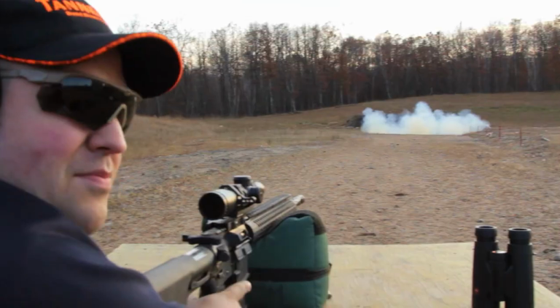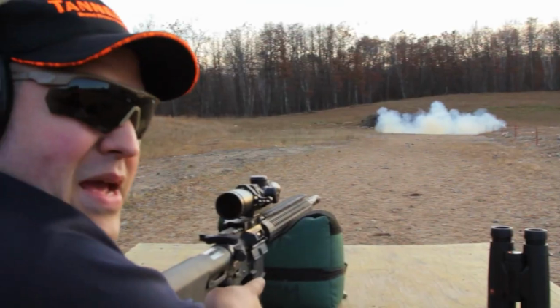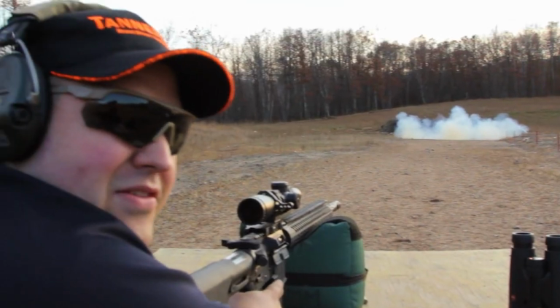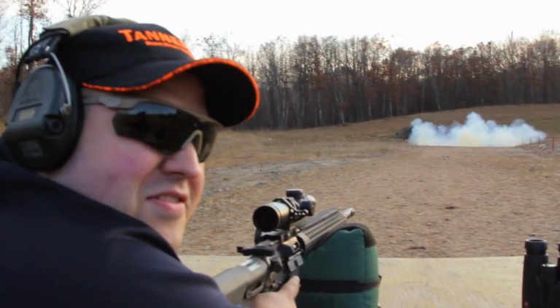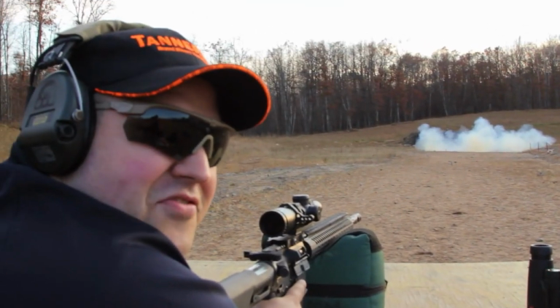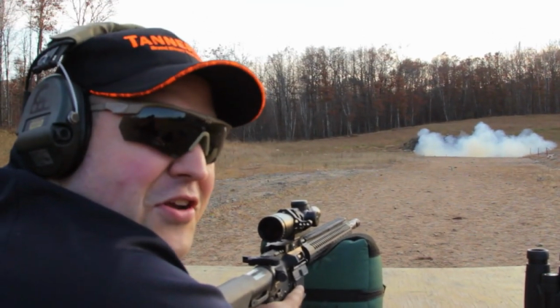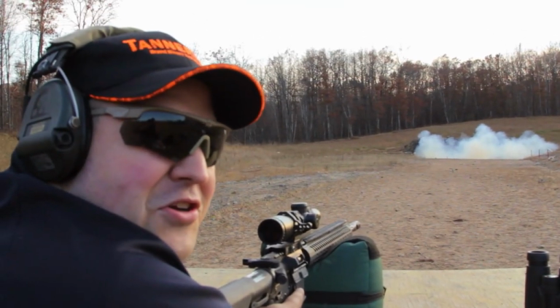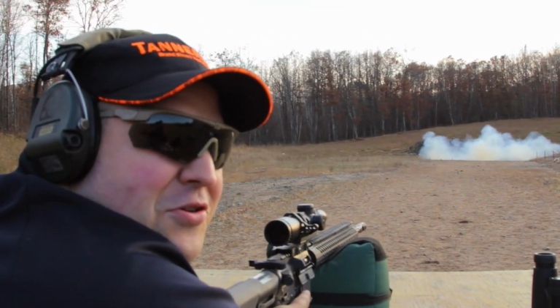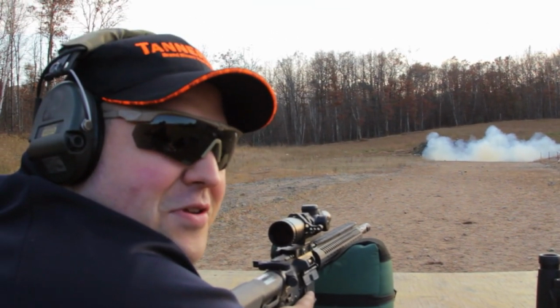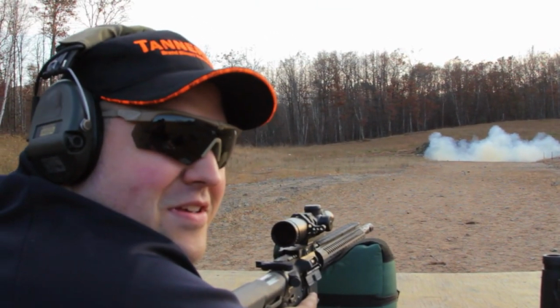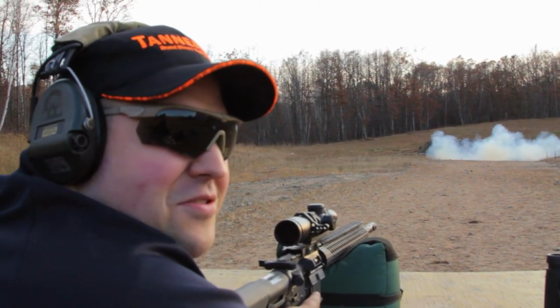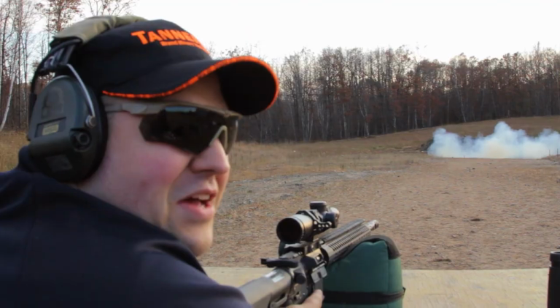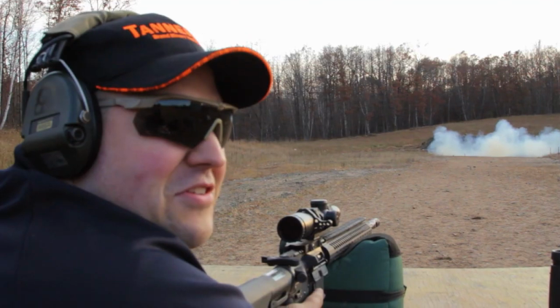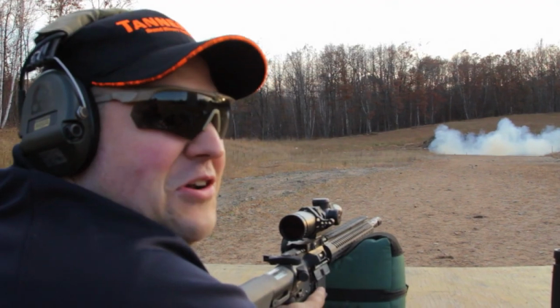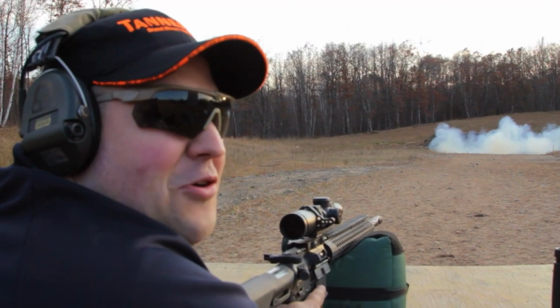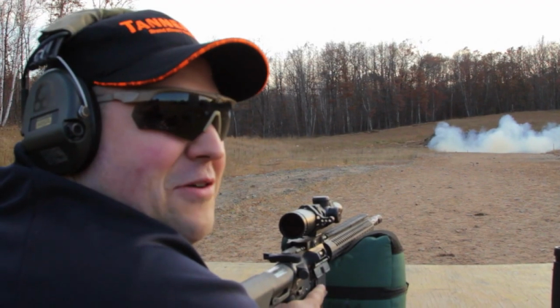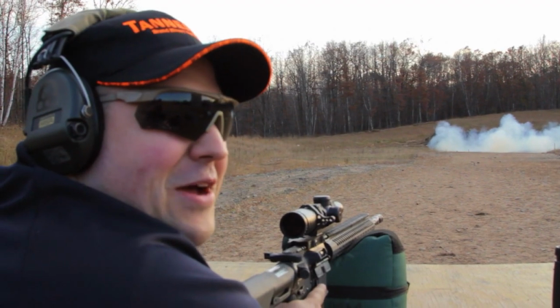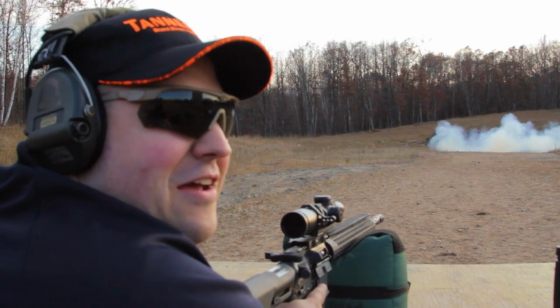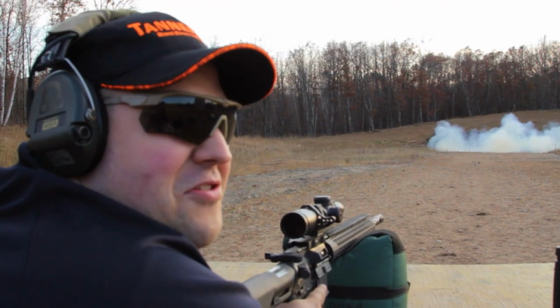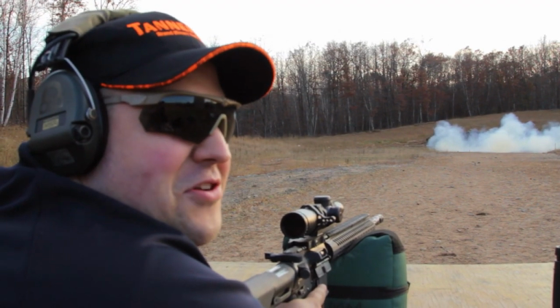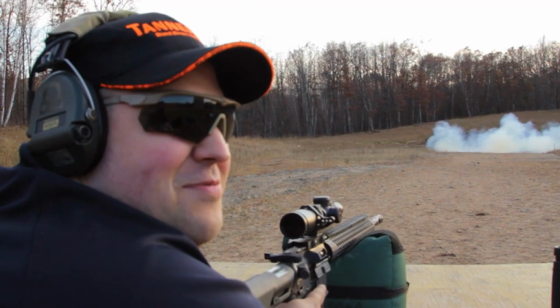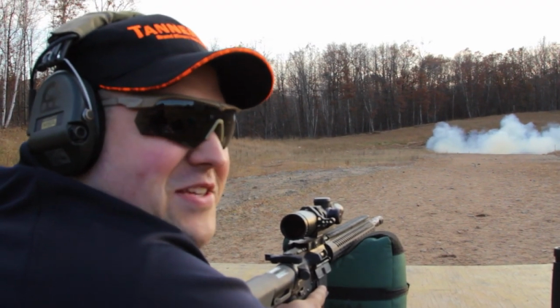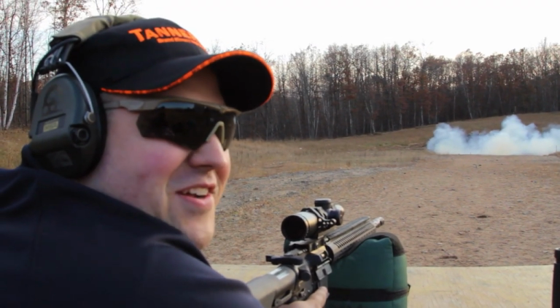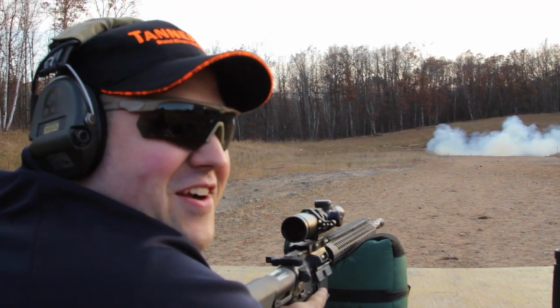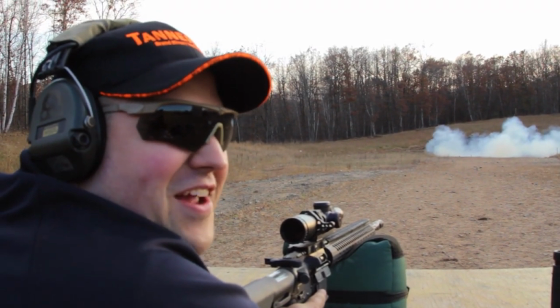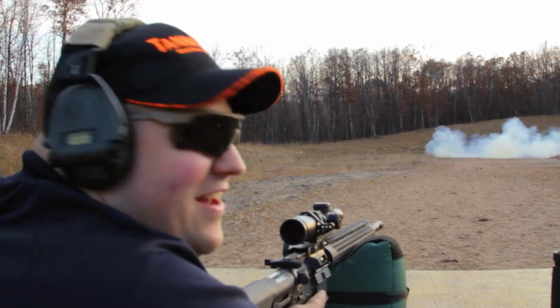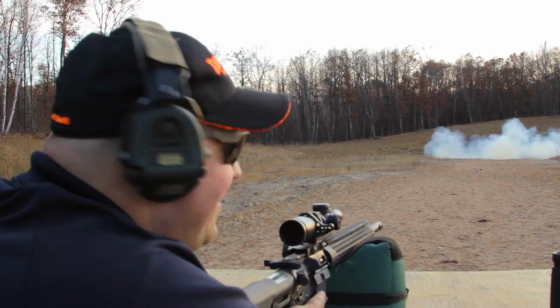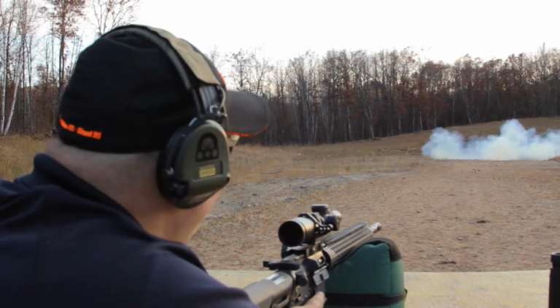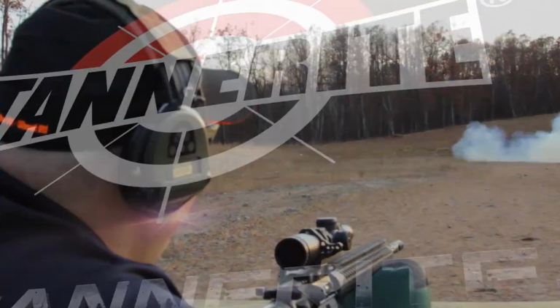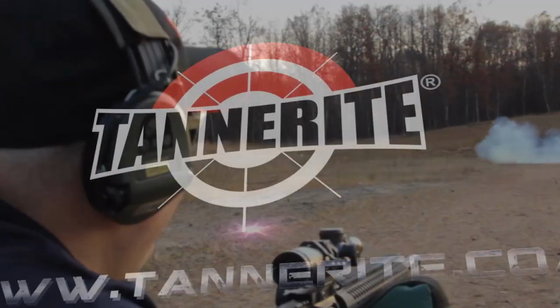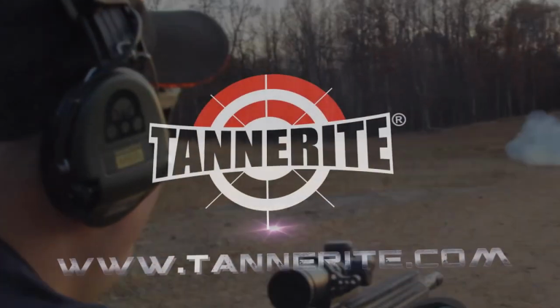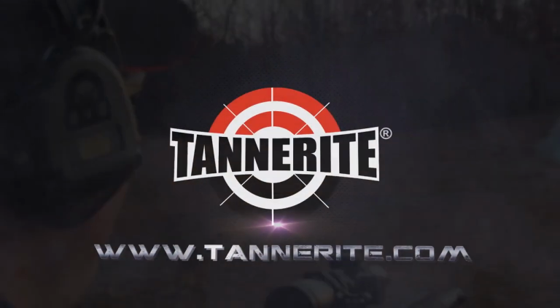Man, this is fun to shoot. You definitely know right away whether you made your hit or not. It's another big shot!